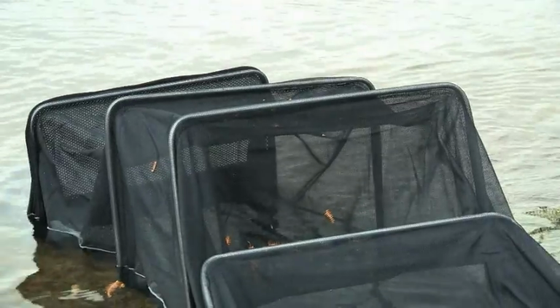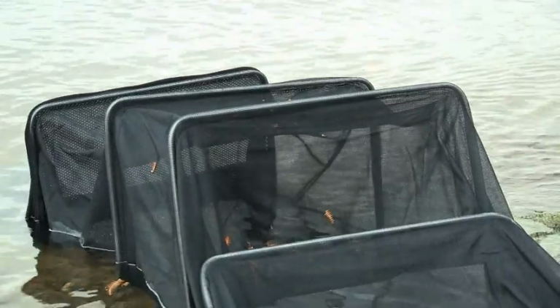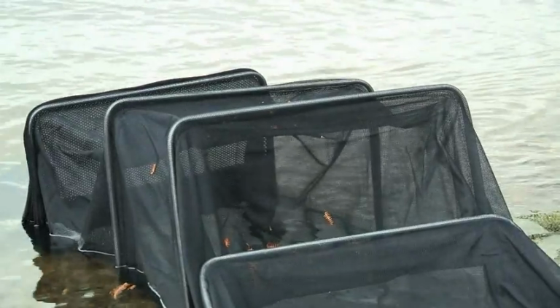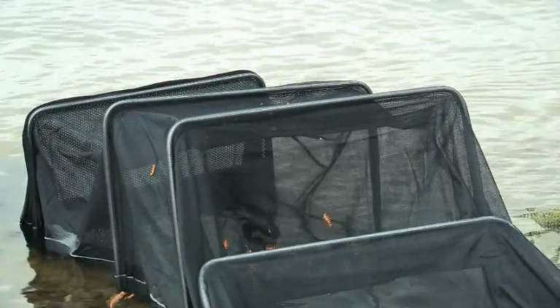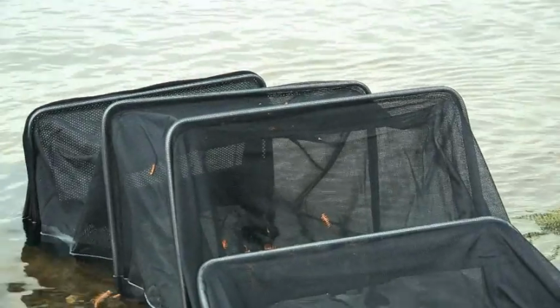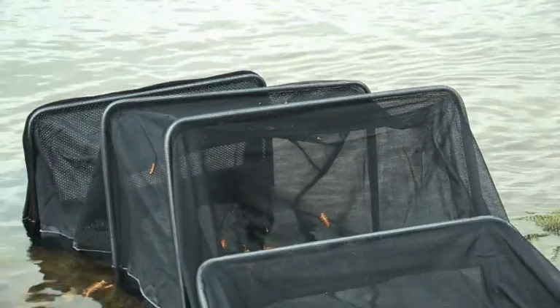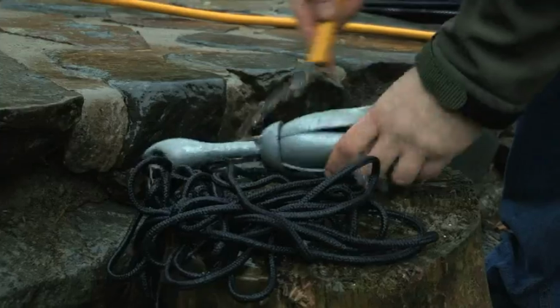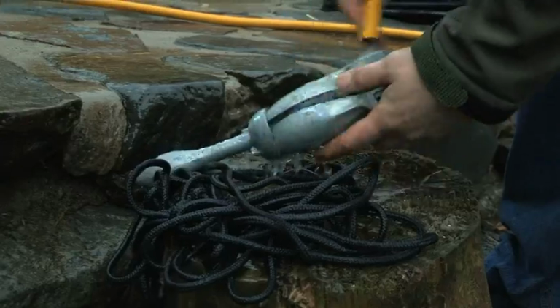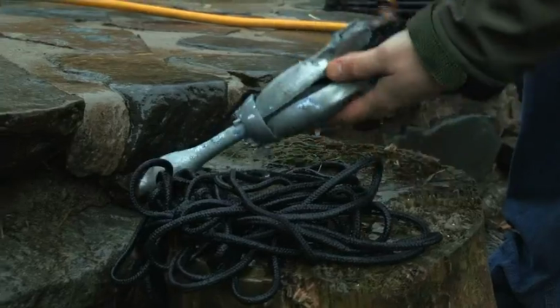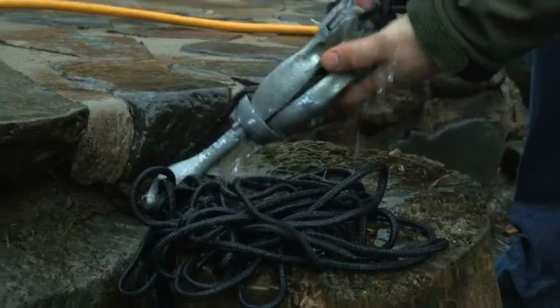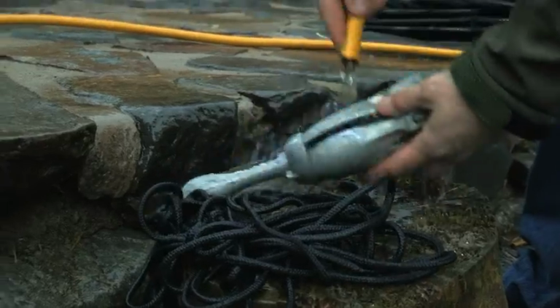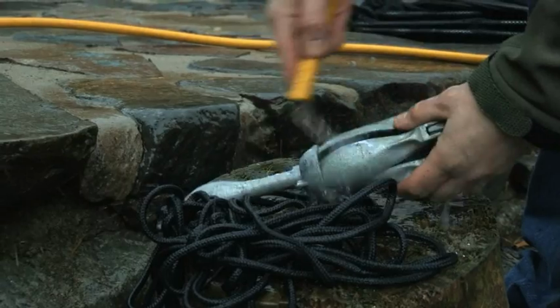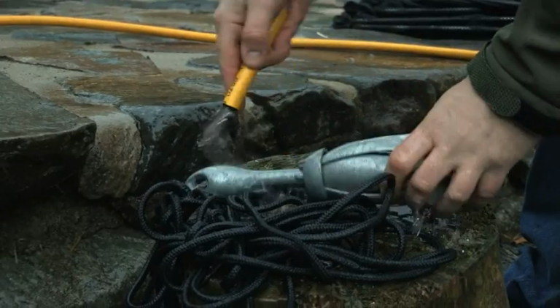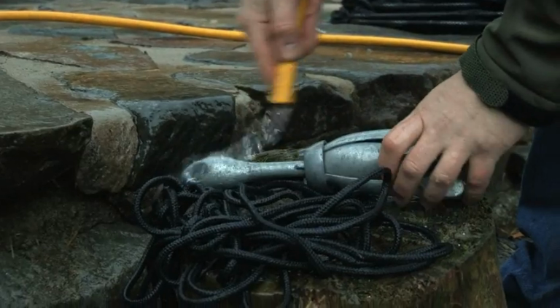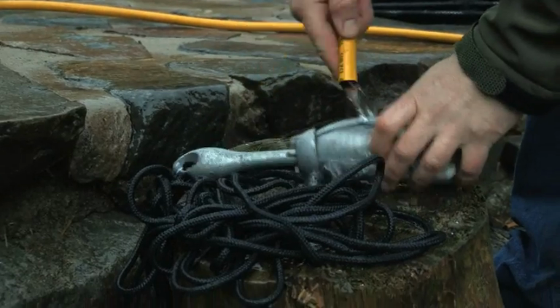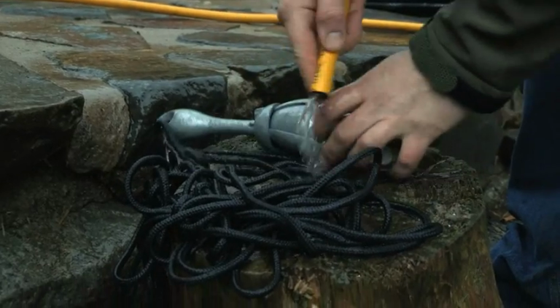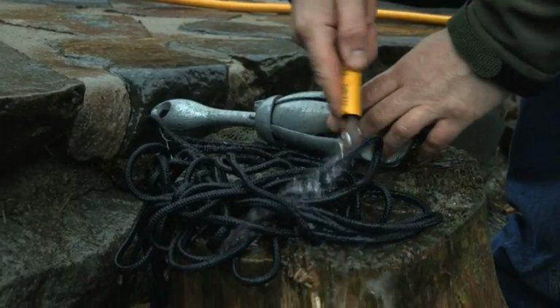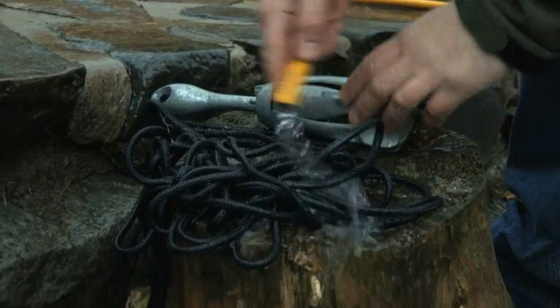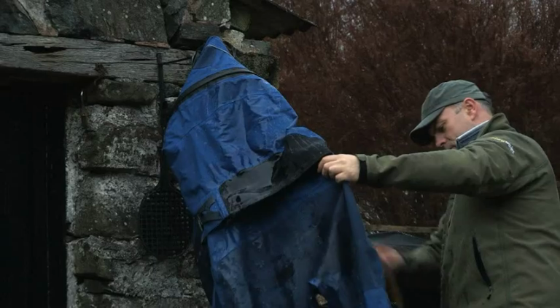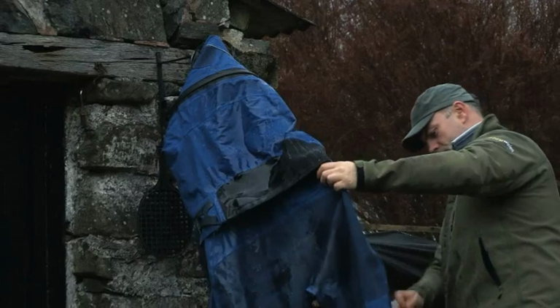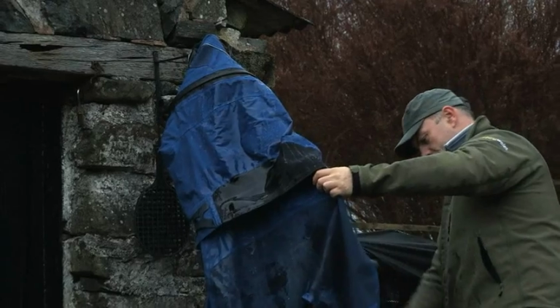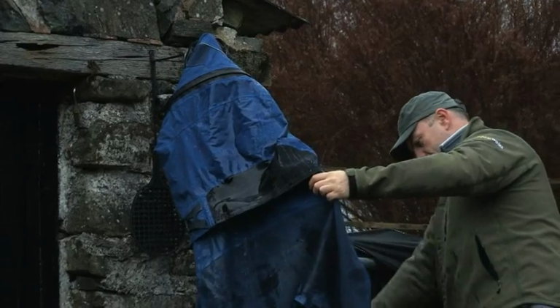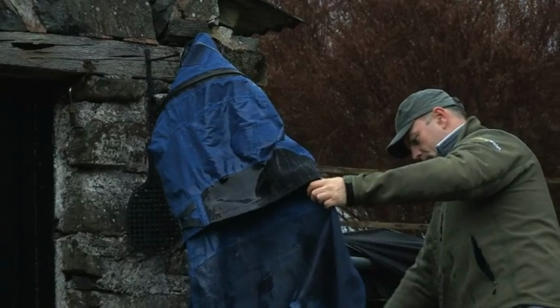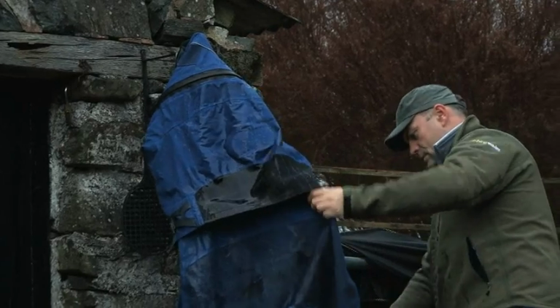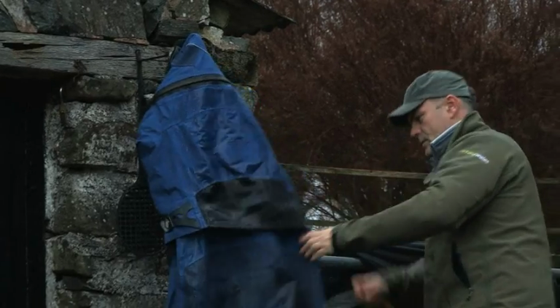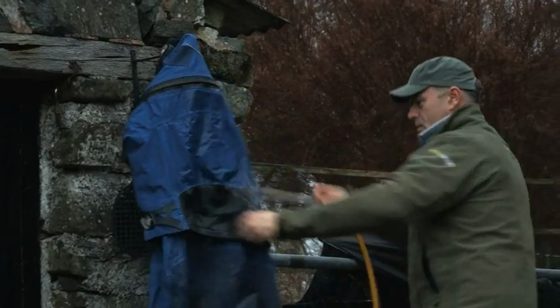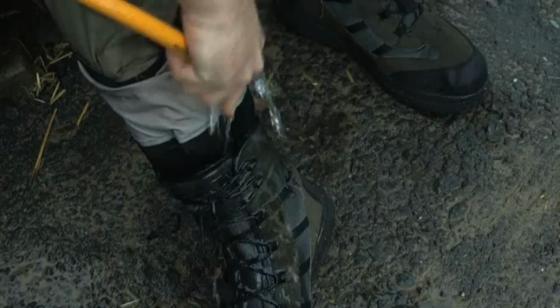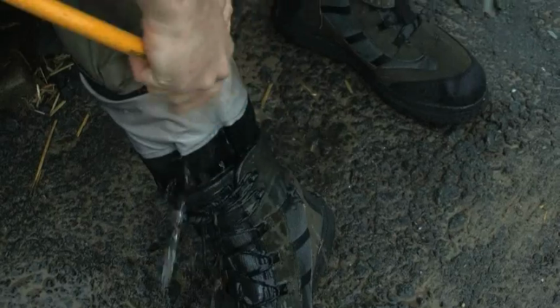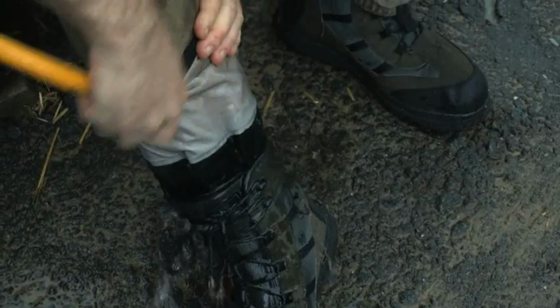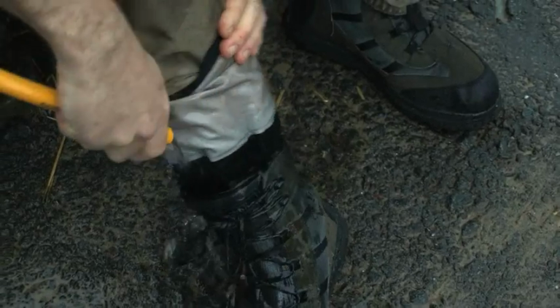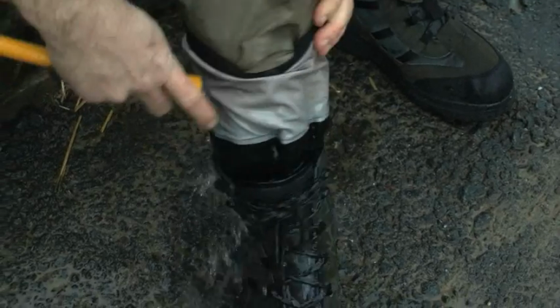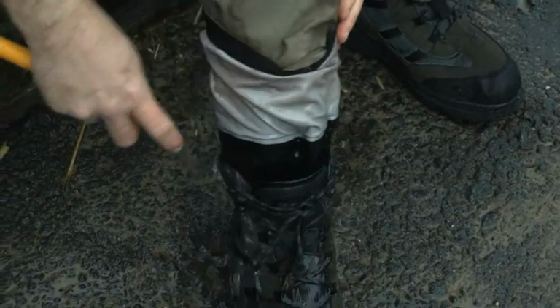When you hose down your kit, it's really important to ensure any washings don't enter any other water course or drainage system.